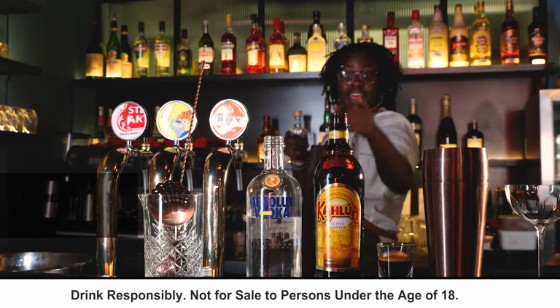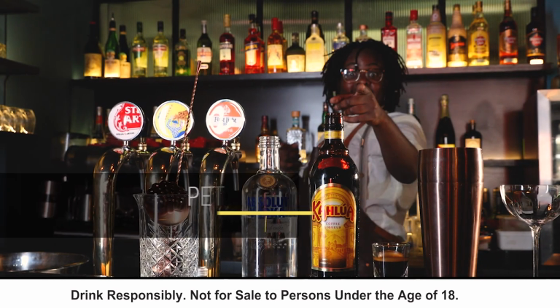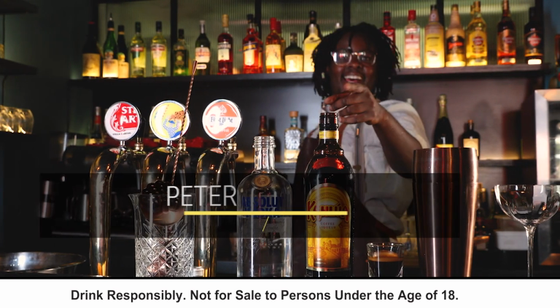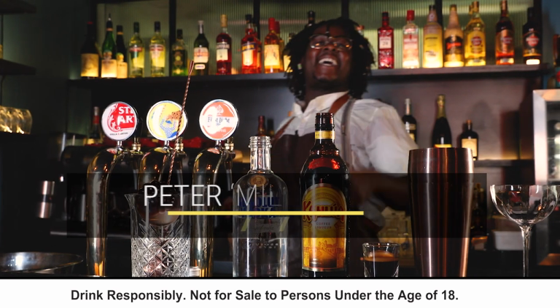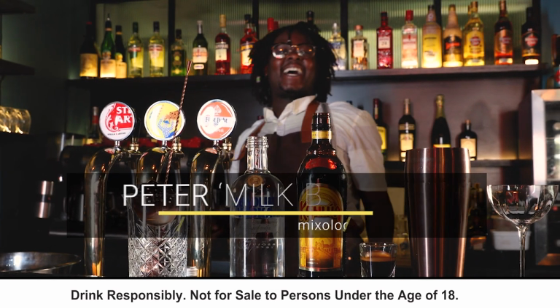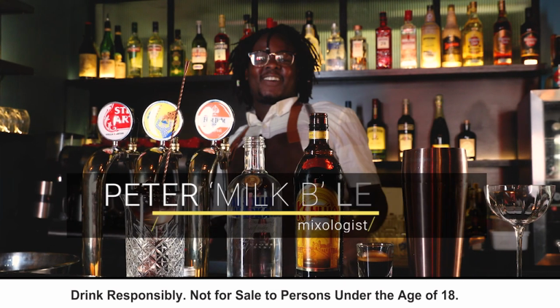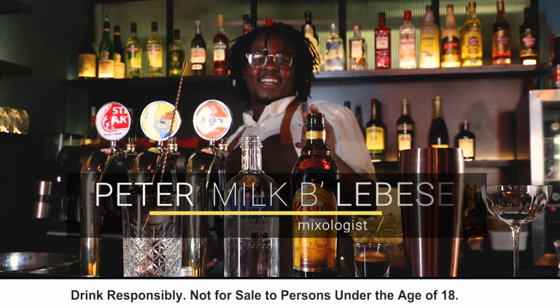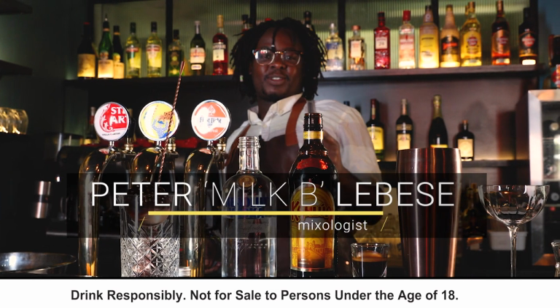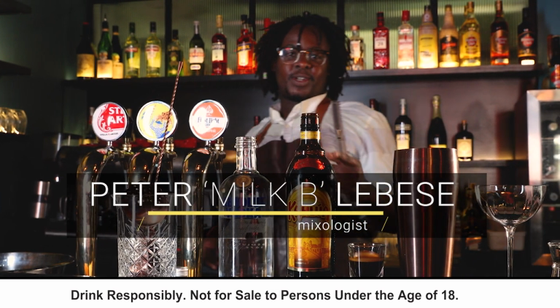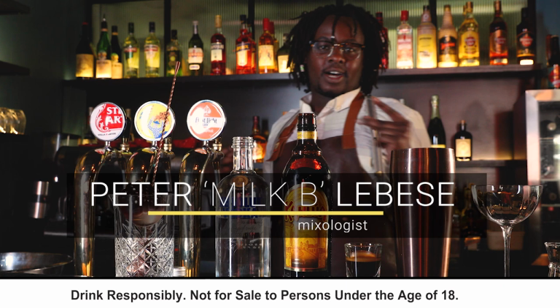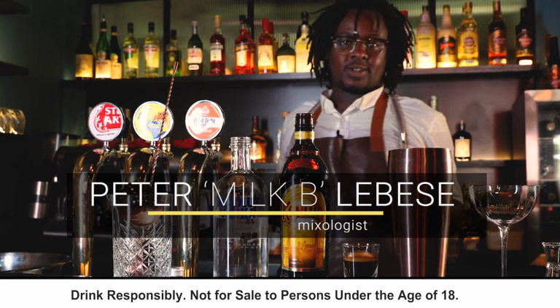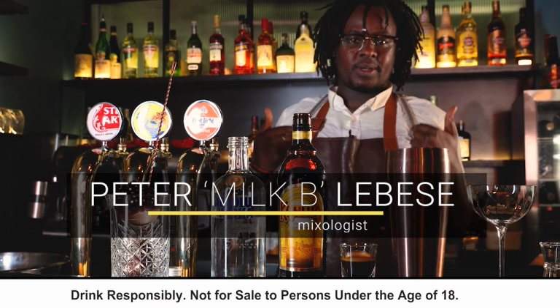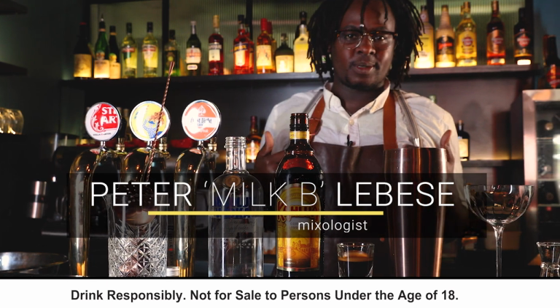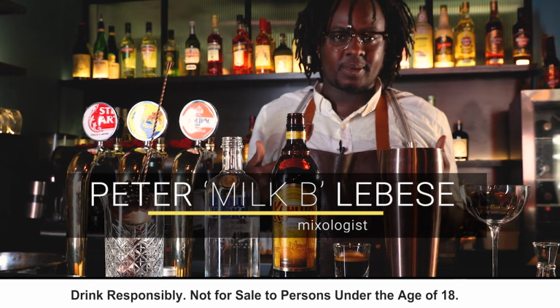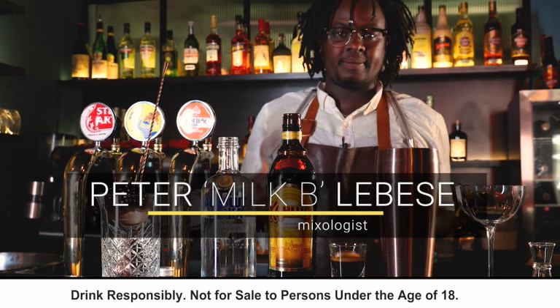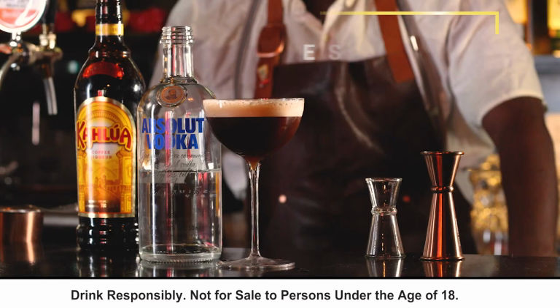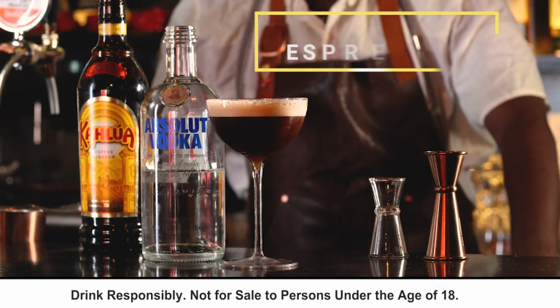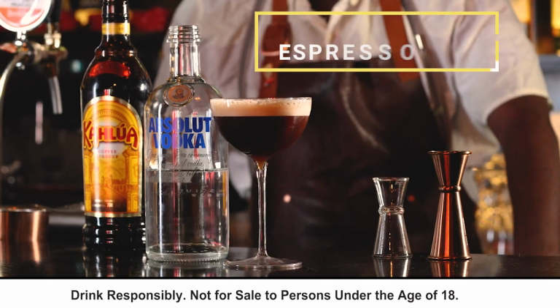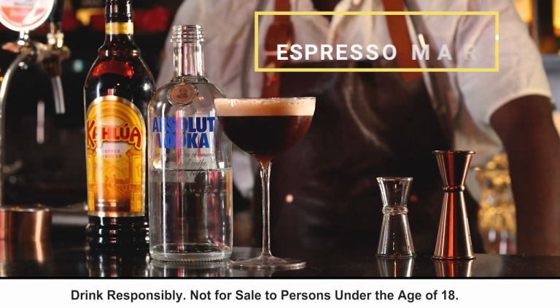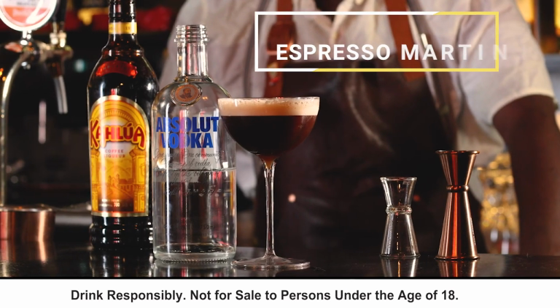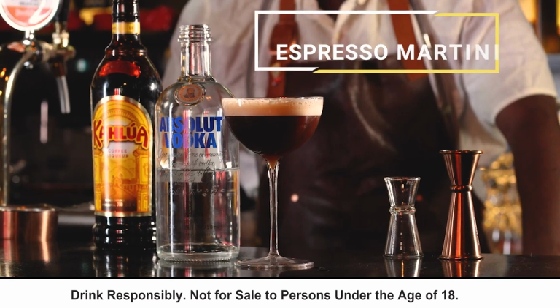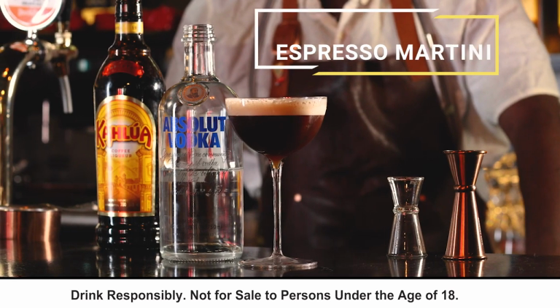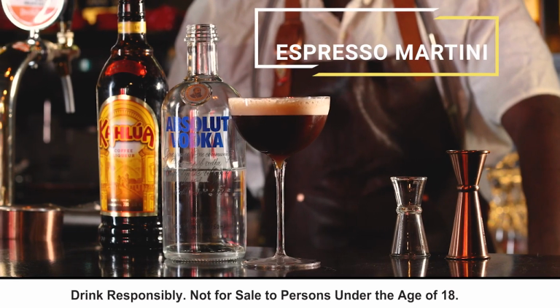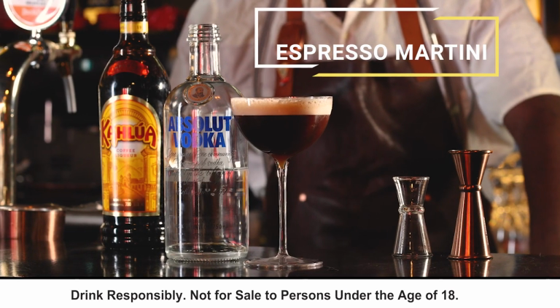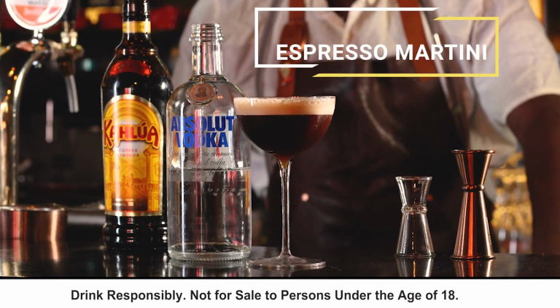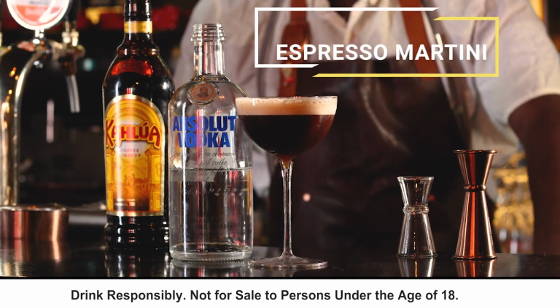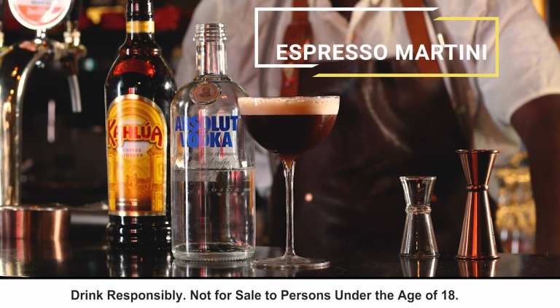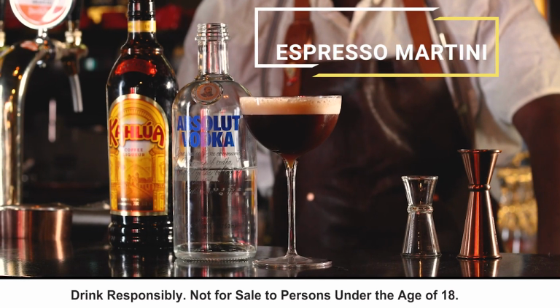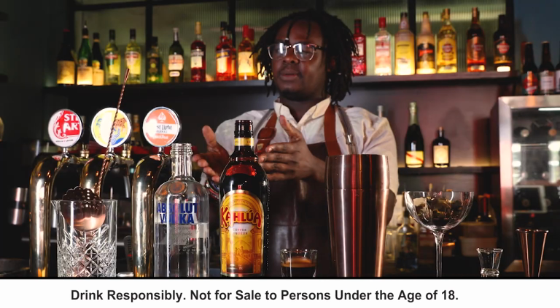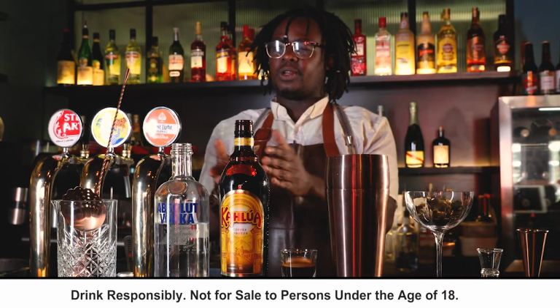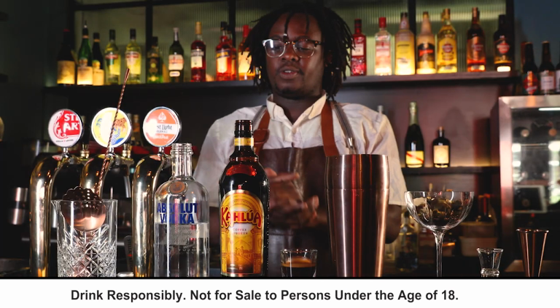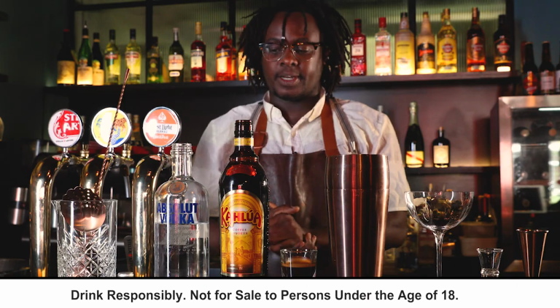Hey guys! Welcome to How To with Peter Milk Beer. We're making an espresso martini with the lovely spirit Absolut Vodka.